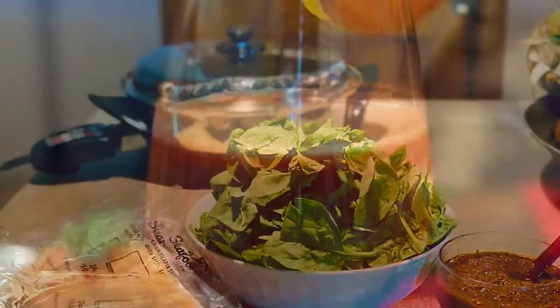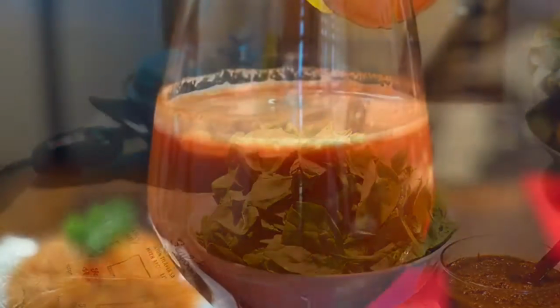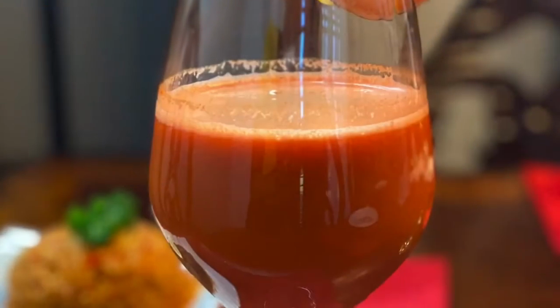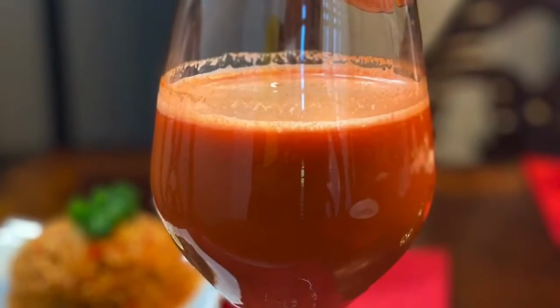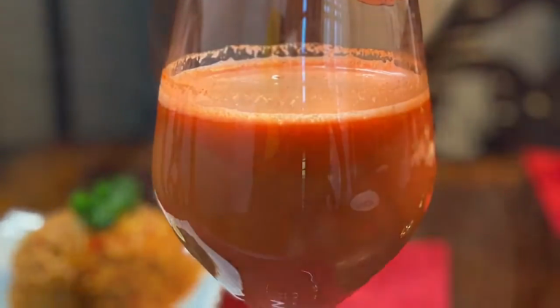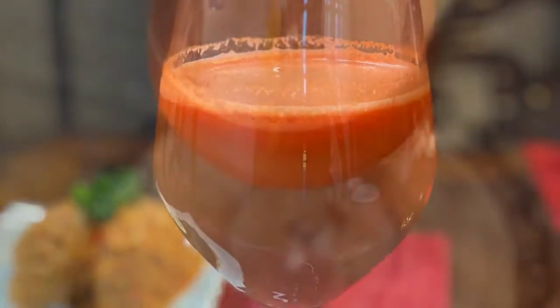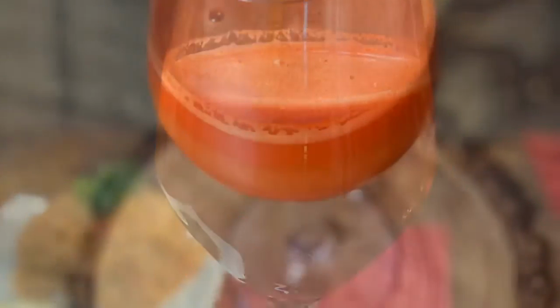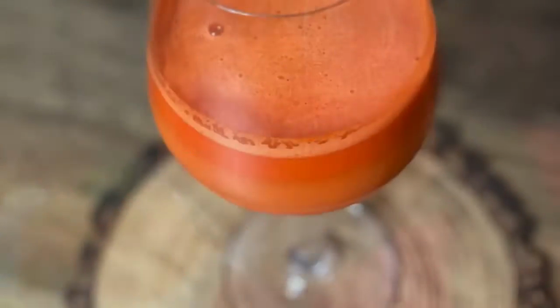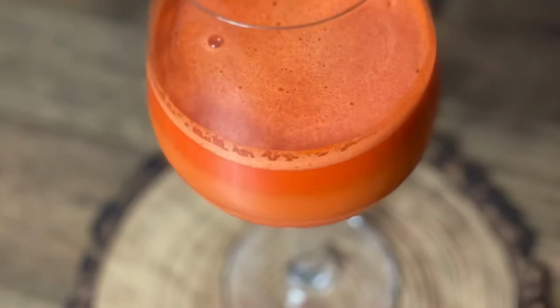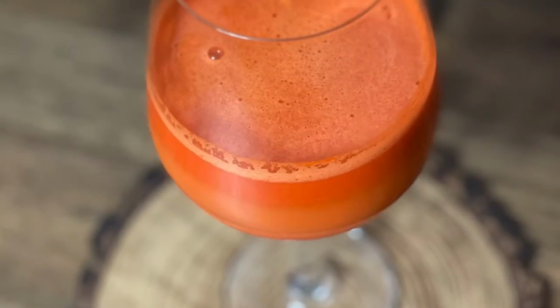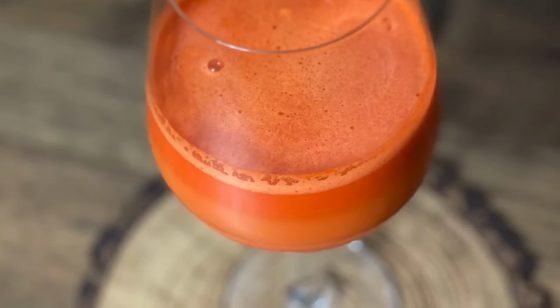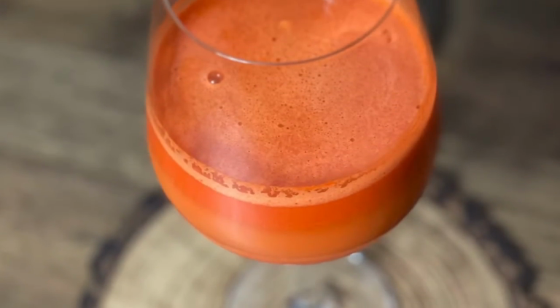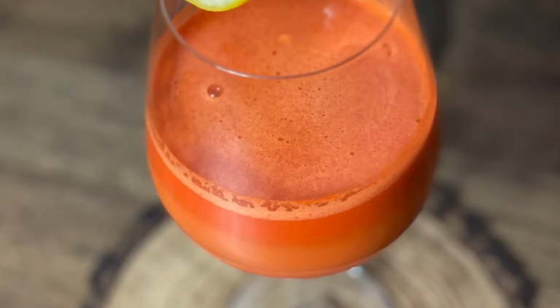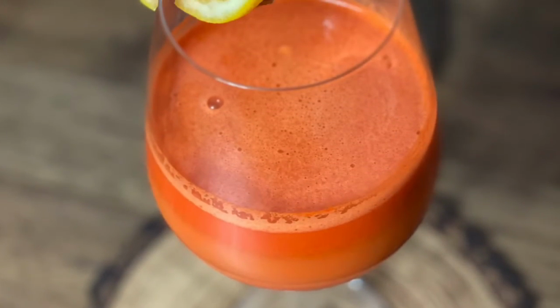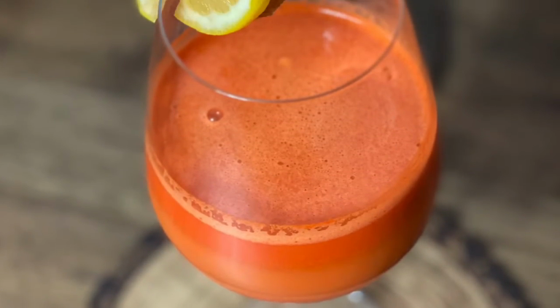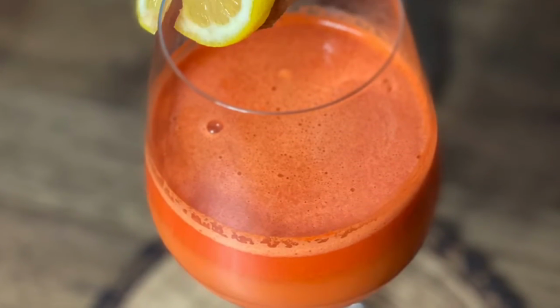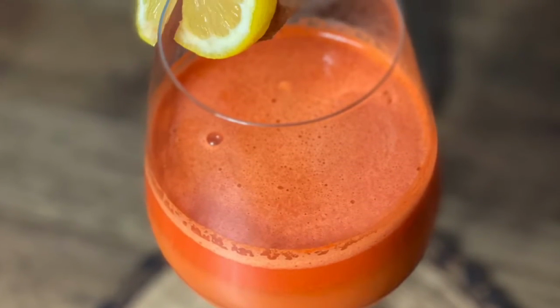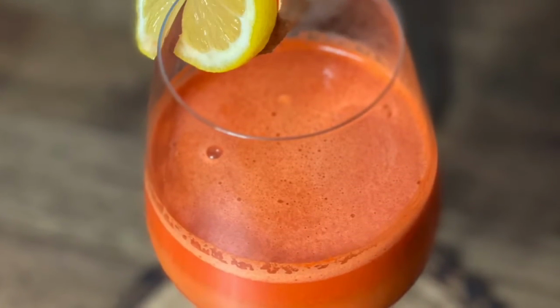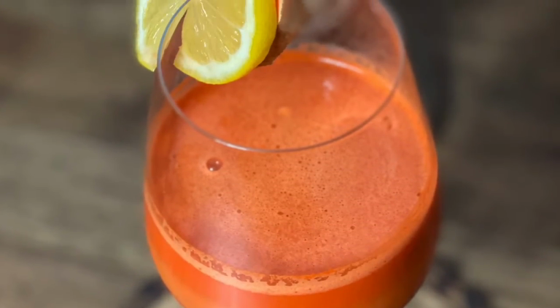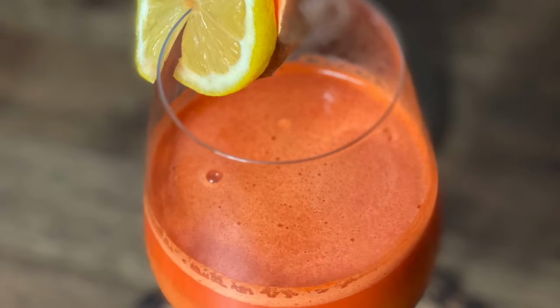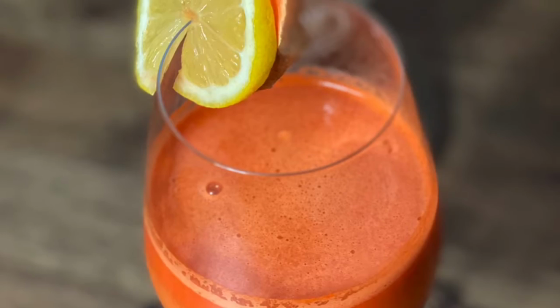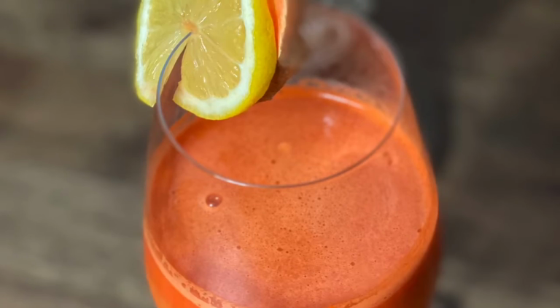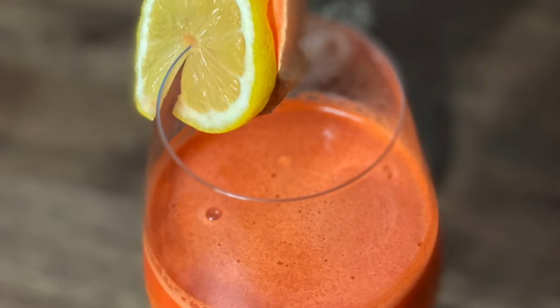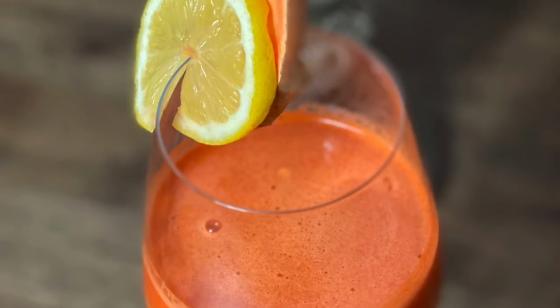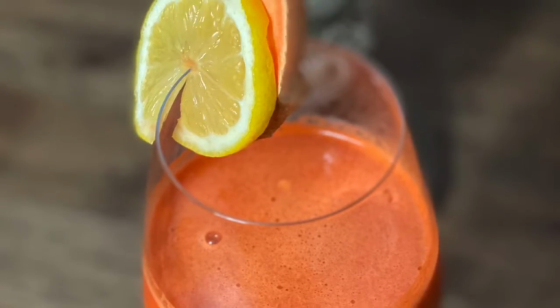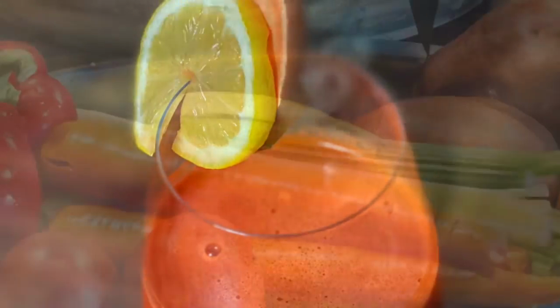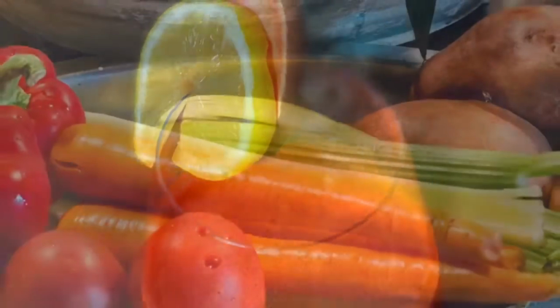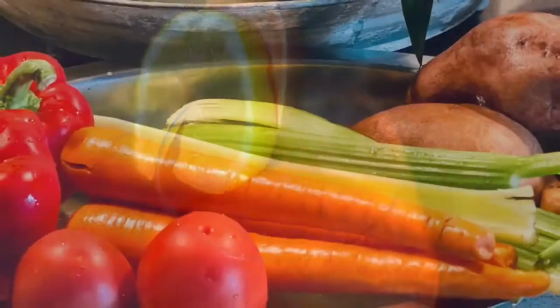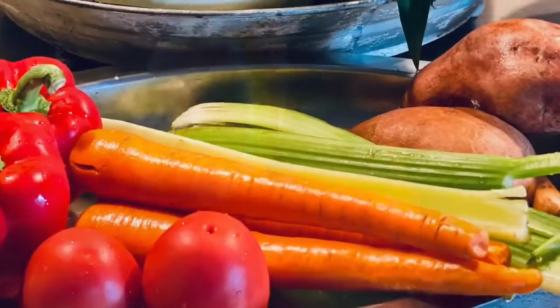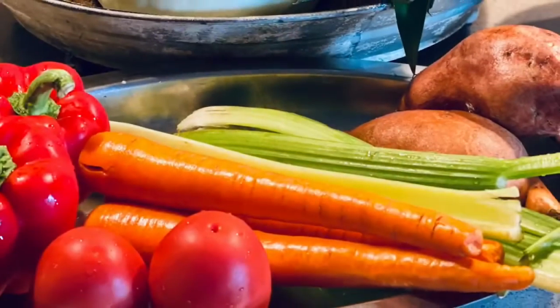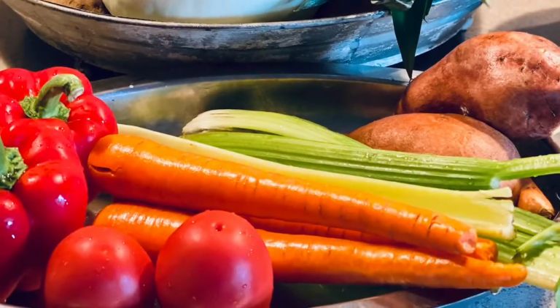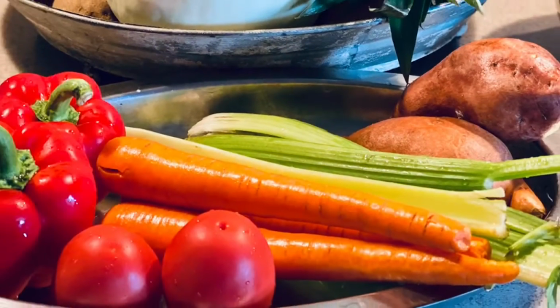The meal is topped off with vegetable juice that includes red bell pepper, tomato, carrots, celery, sweet potato, and fresh ginger.